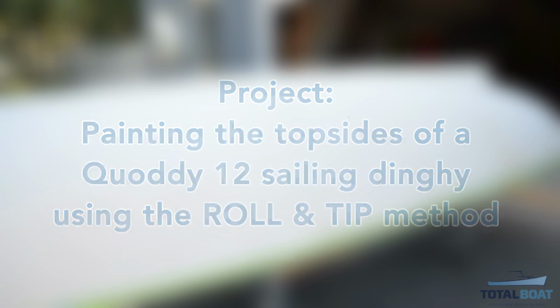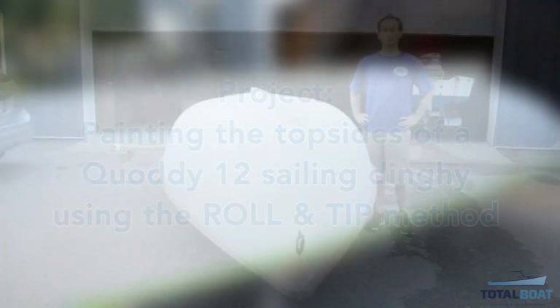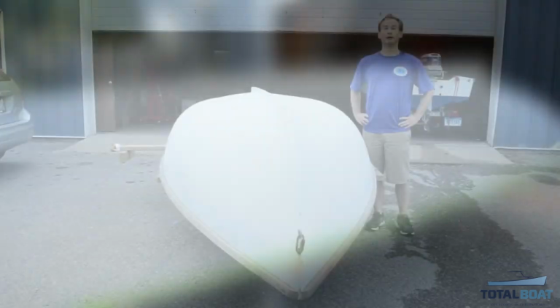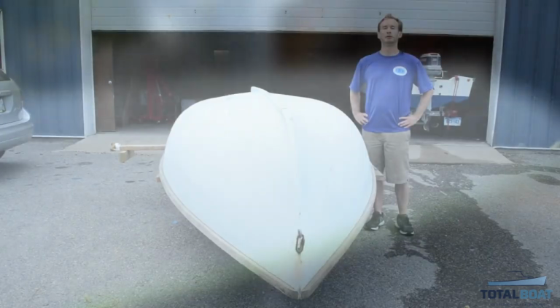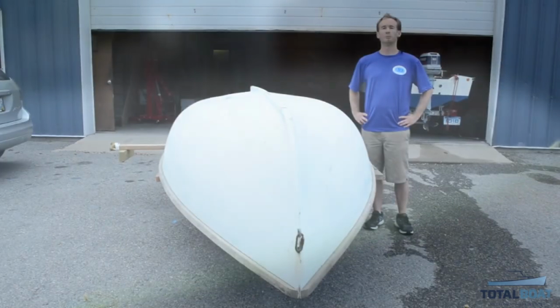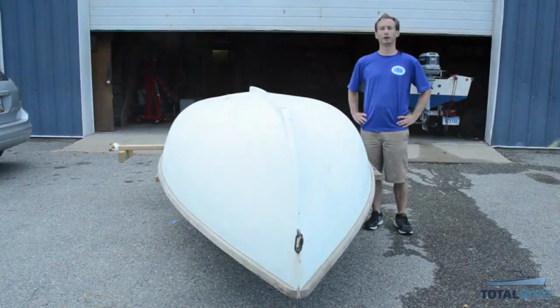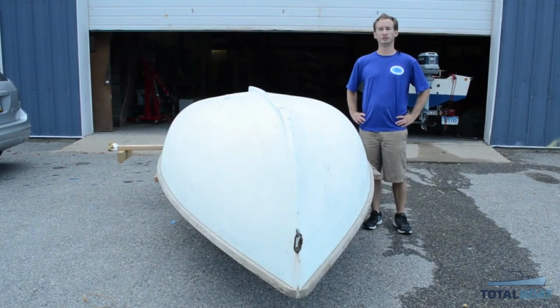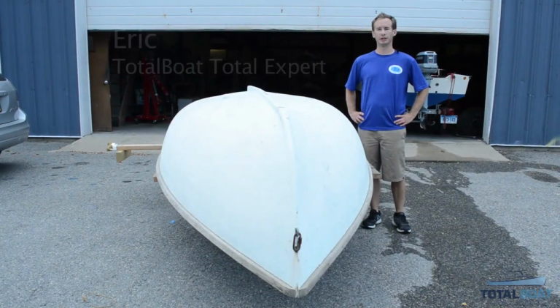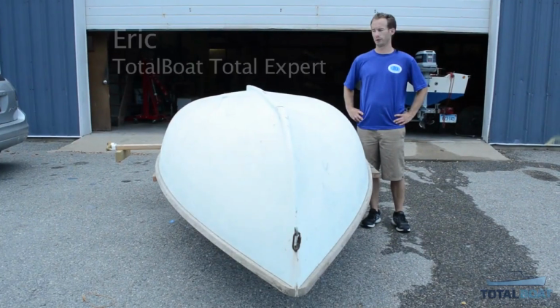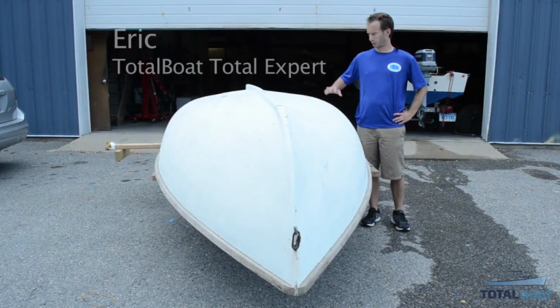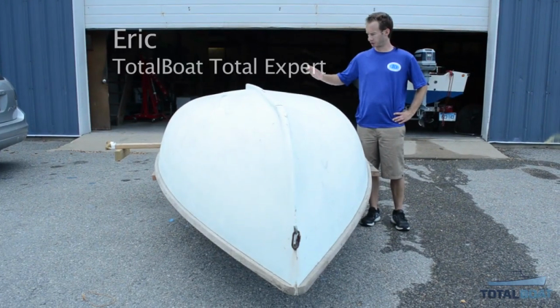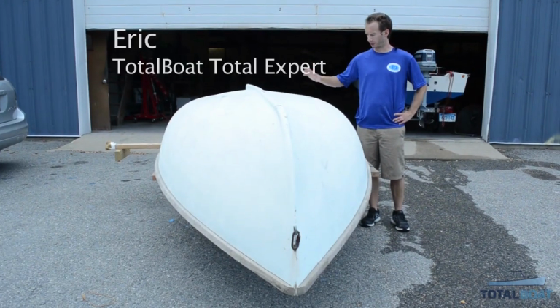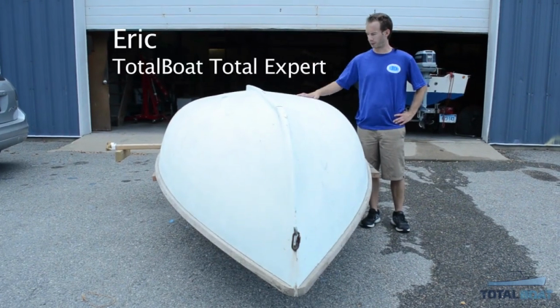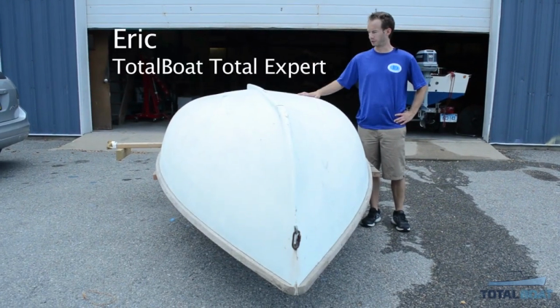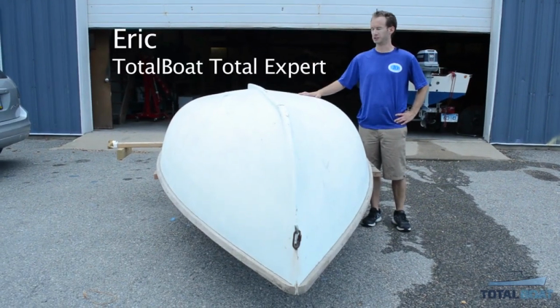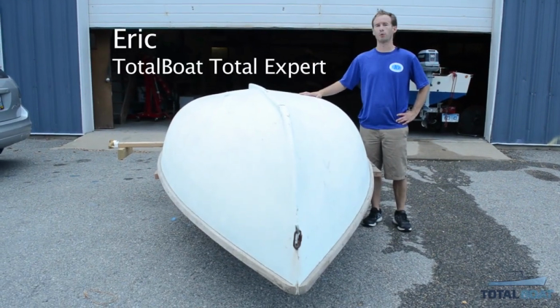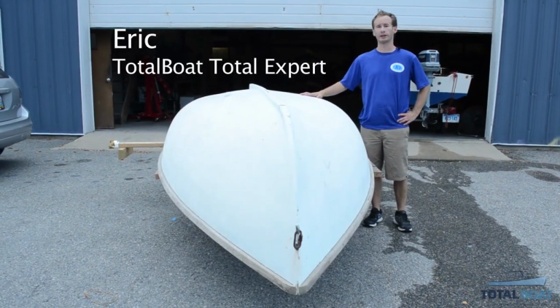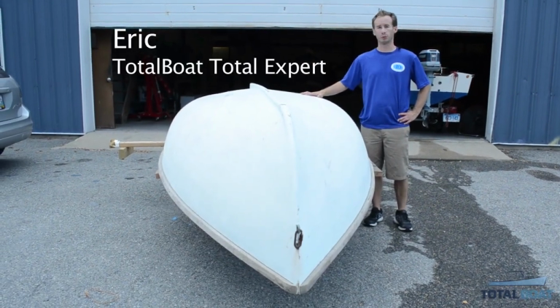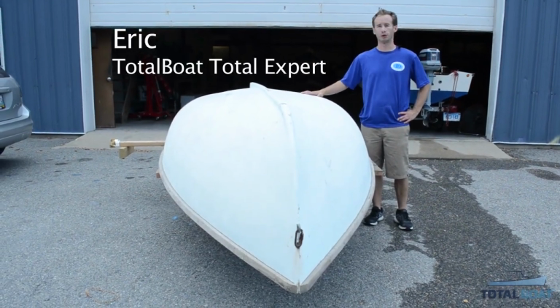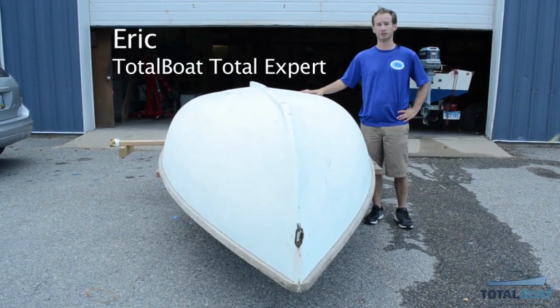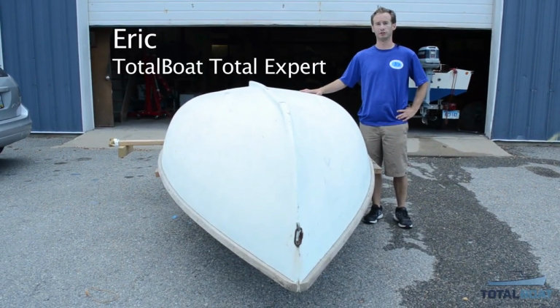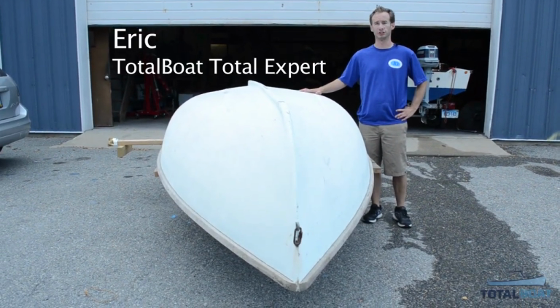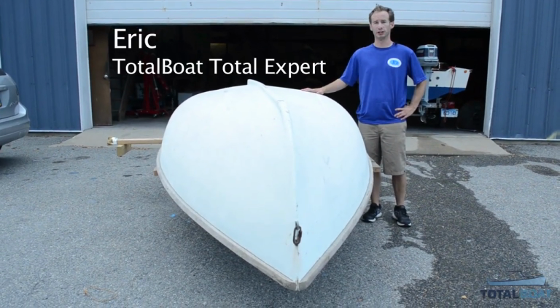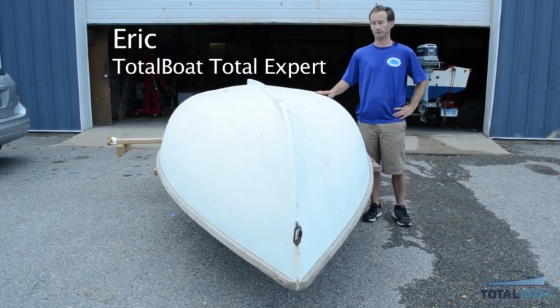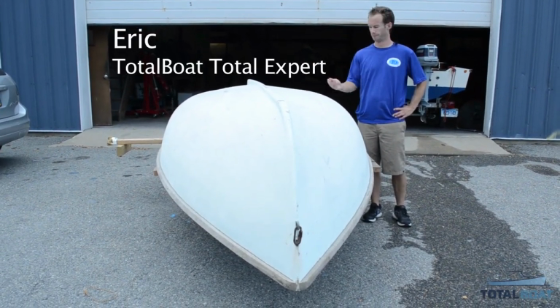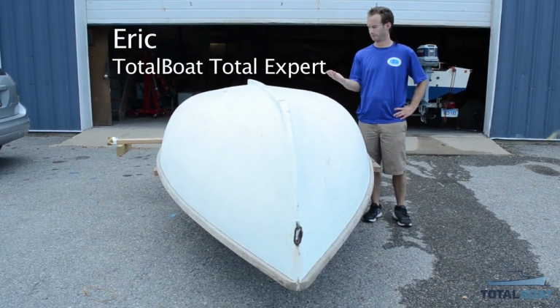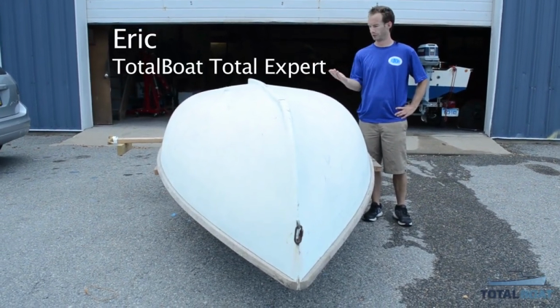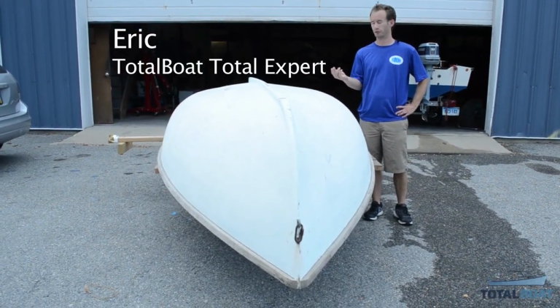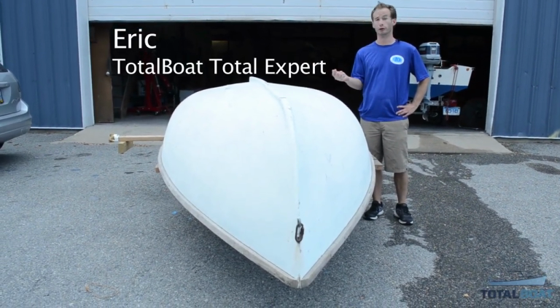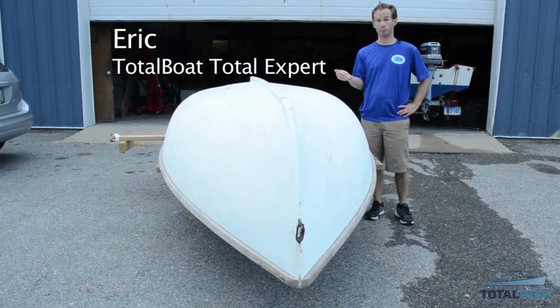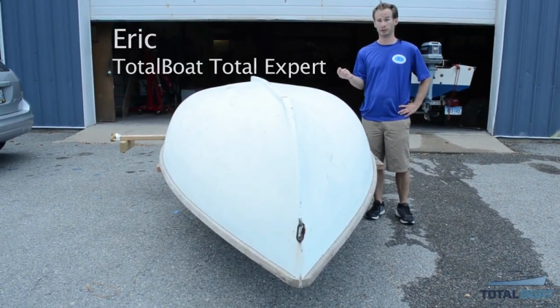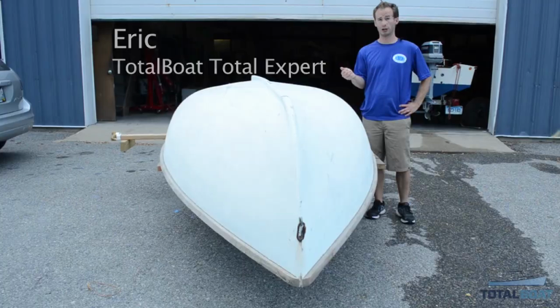Hi, I'm Eric and today we're going to start prepping this Quaddi 12 sailing dinghy for our new paint job.